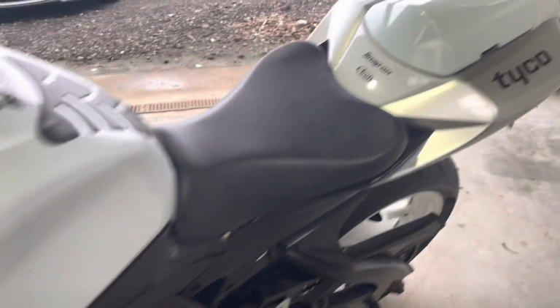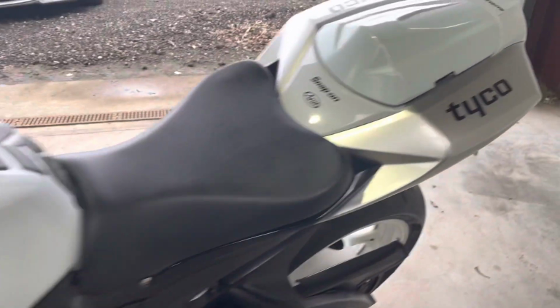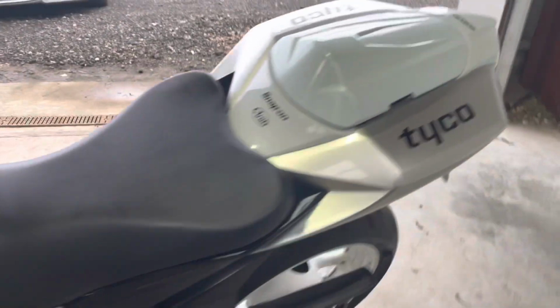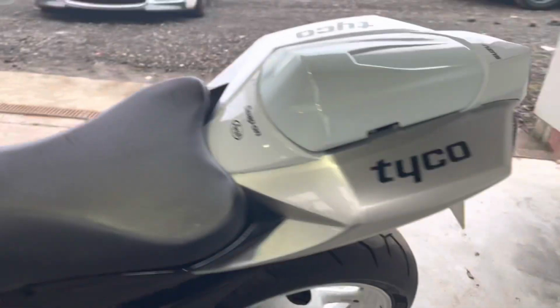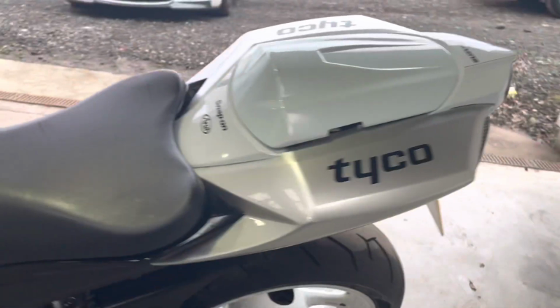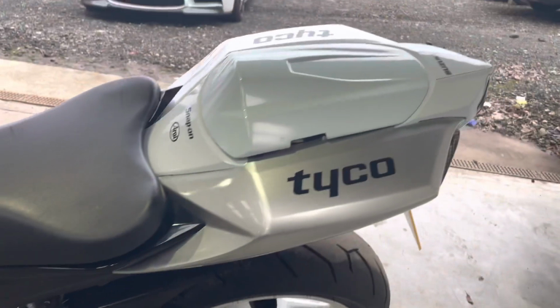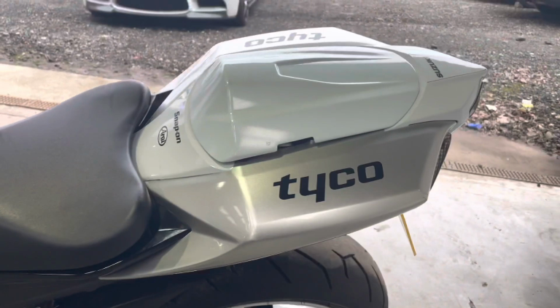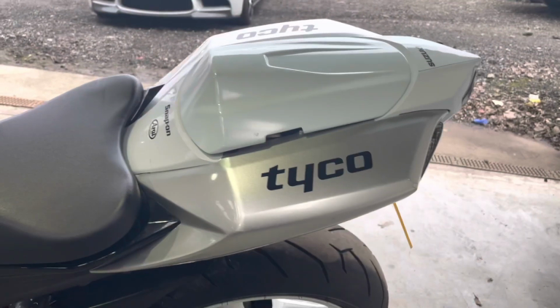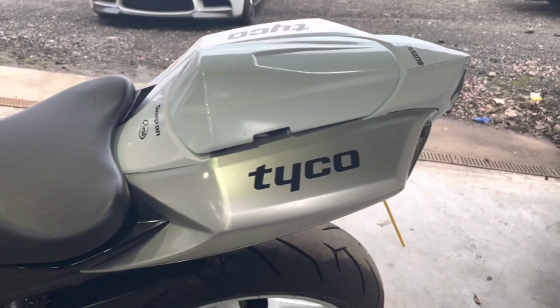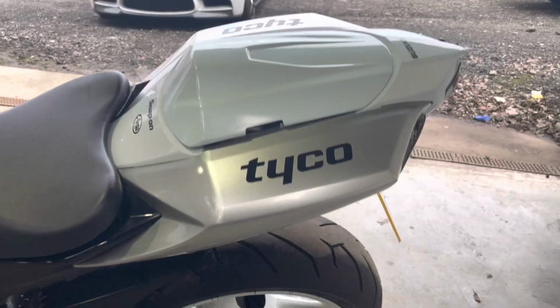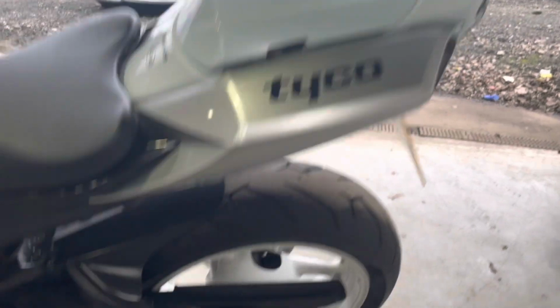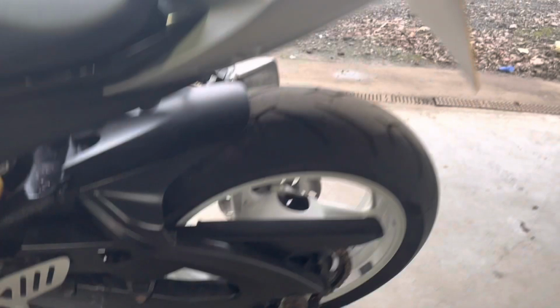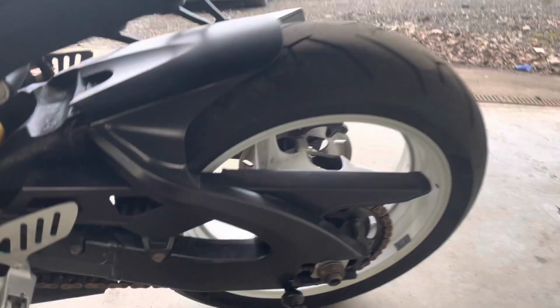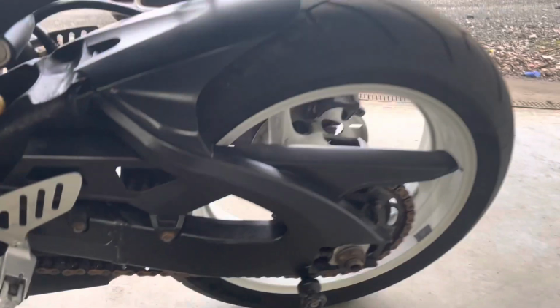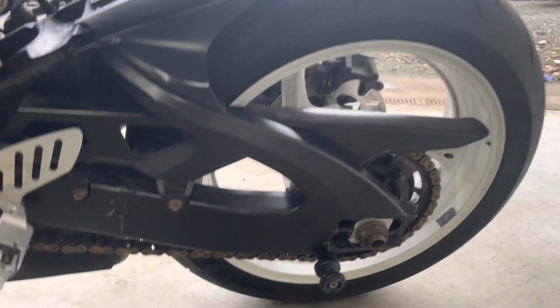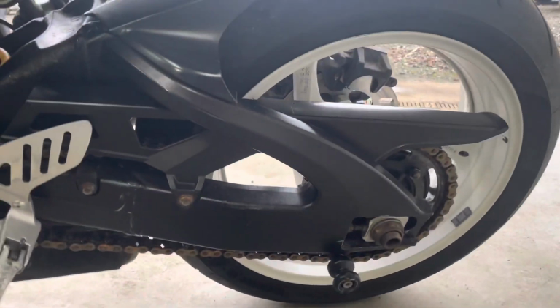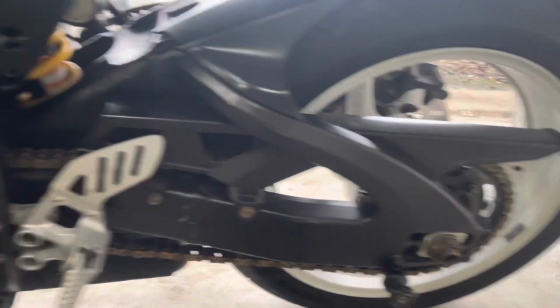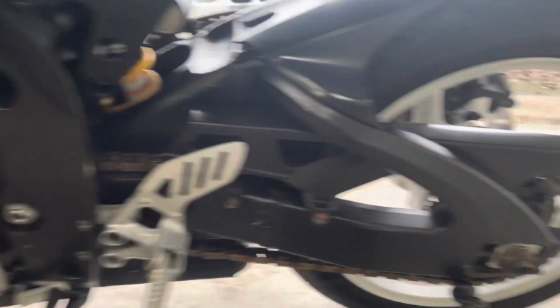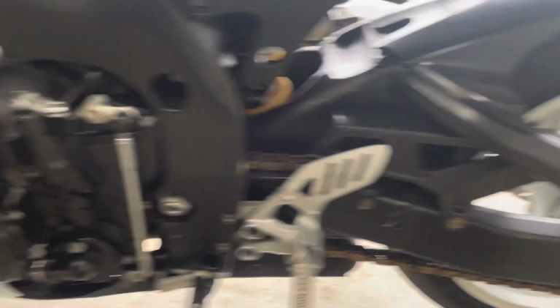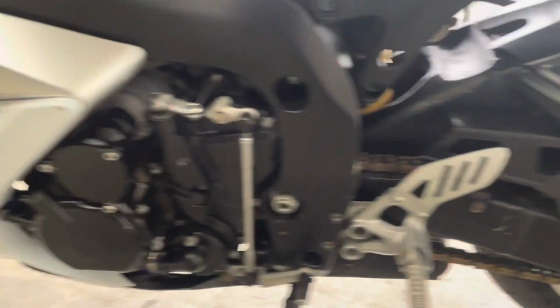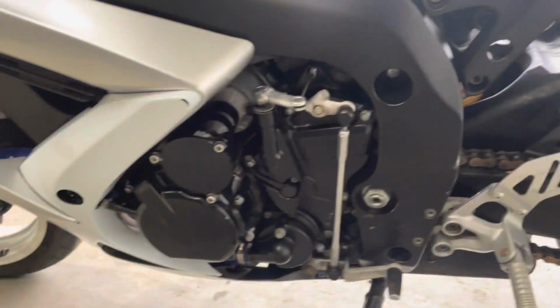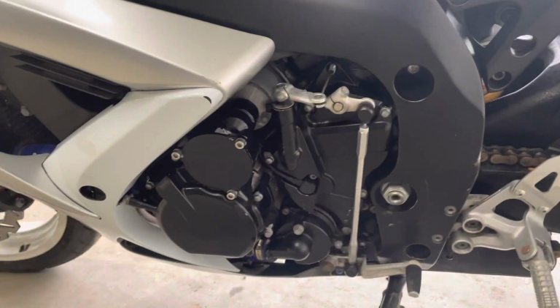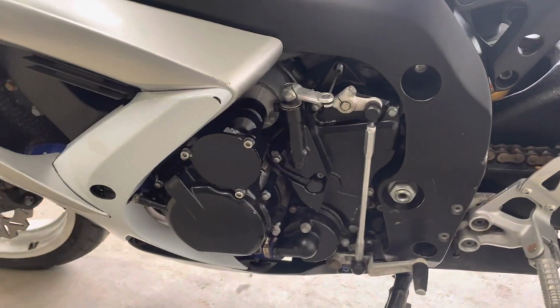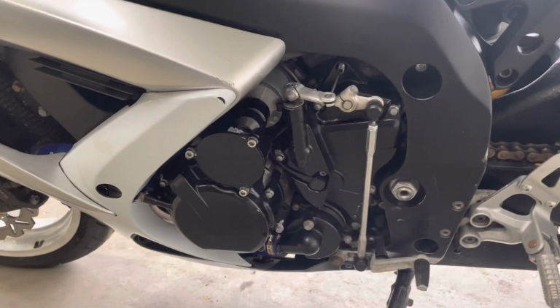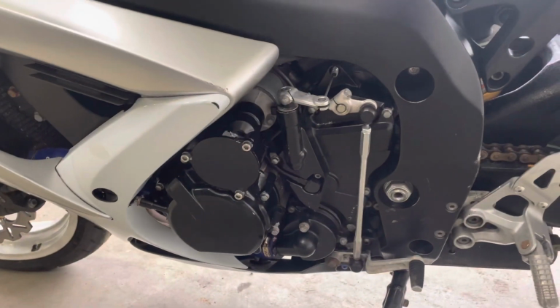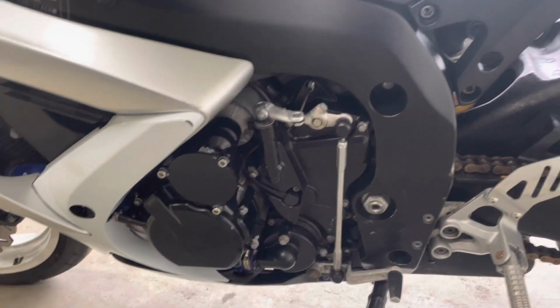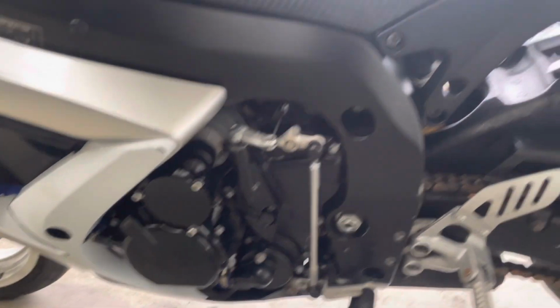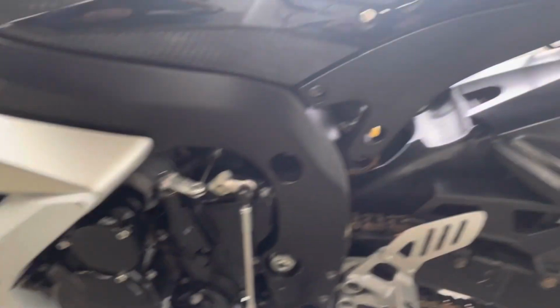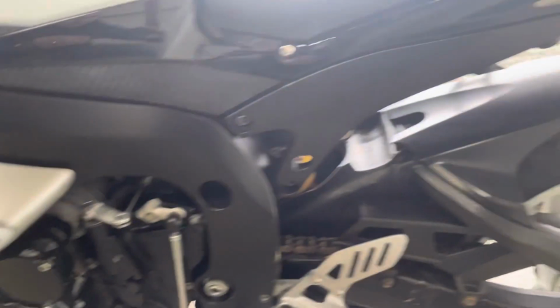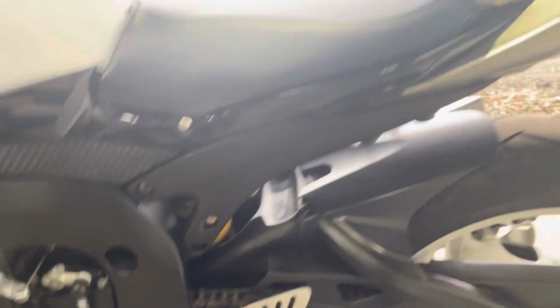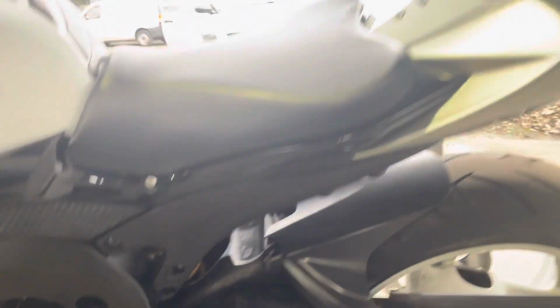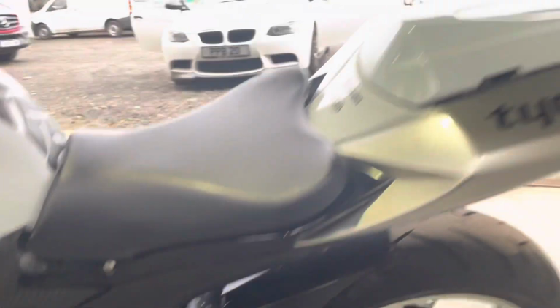There's nothing on the tail end, swingarm or the engine casing. That's it really.